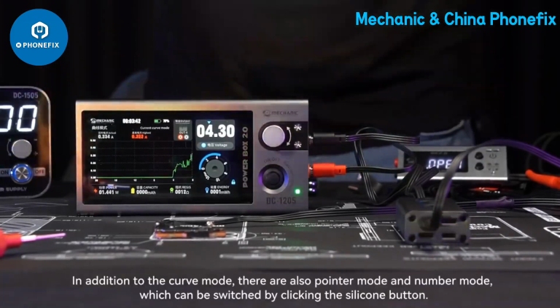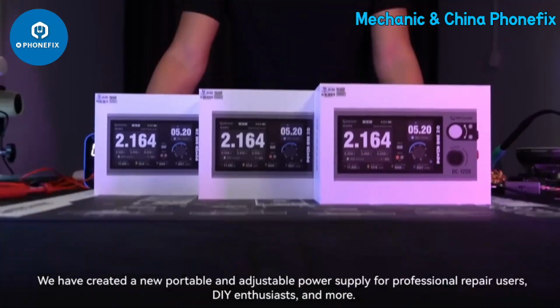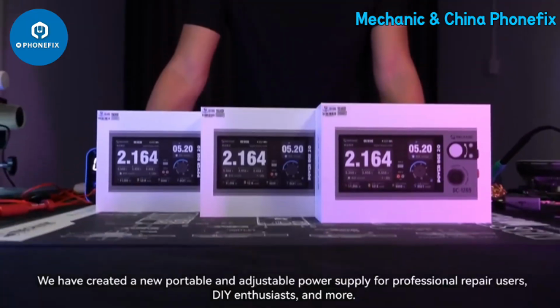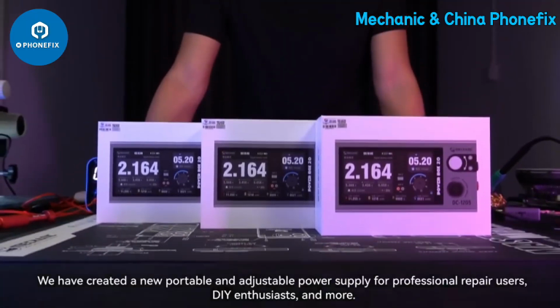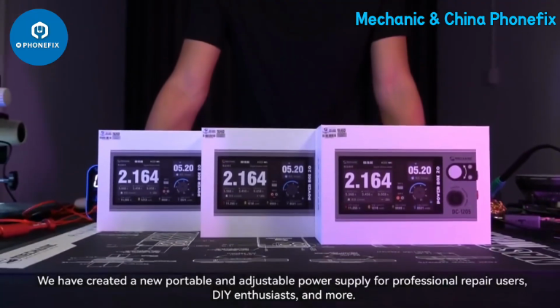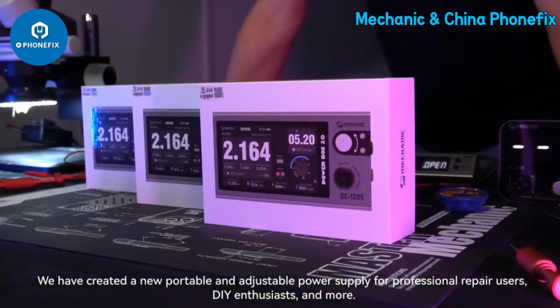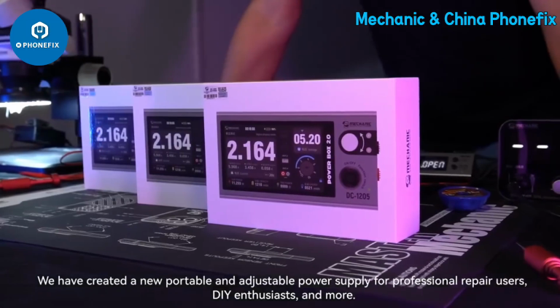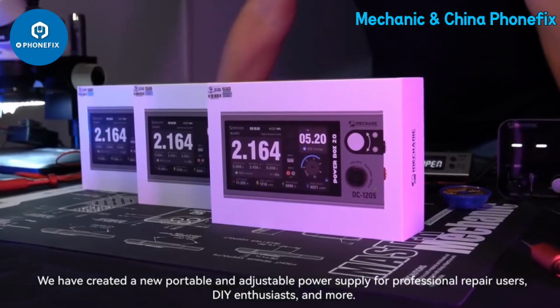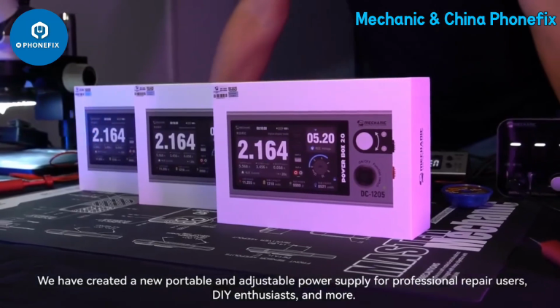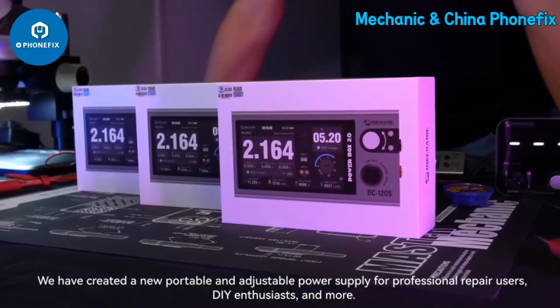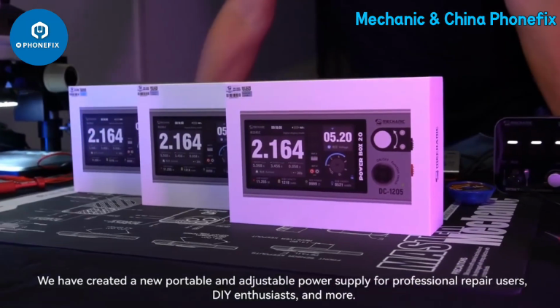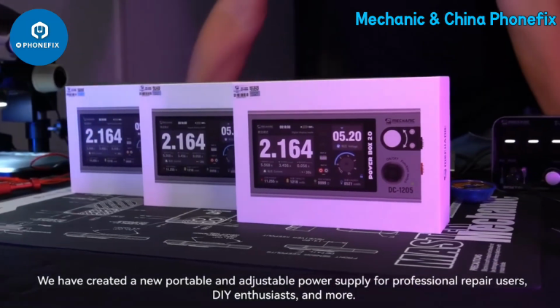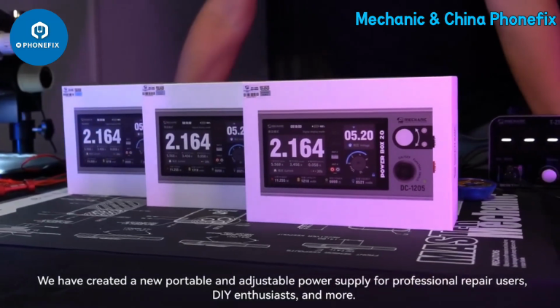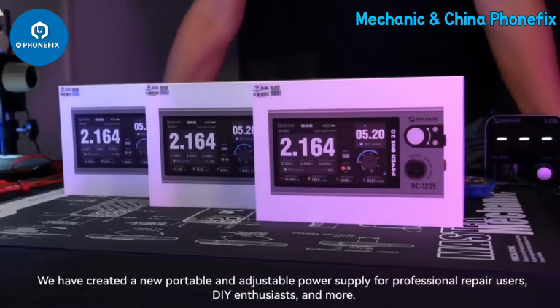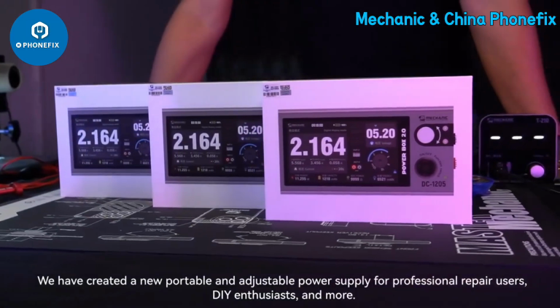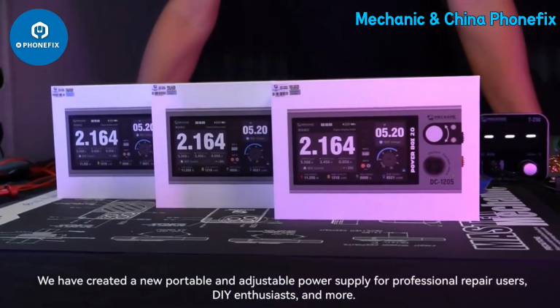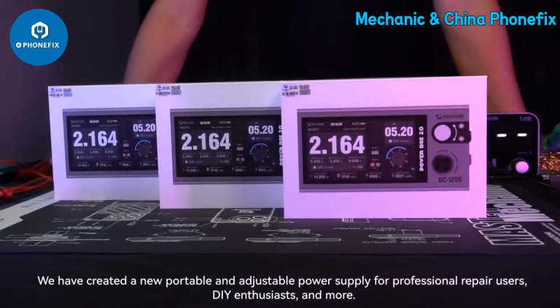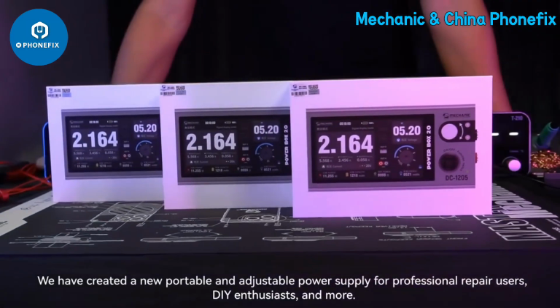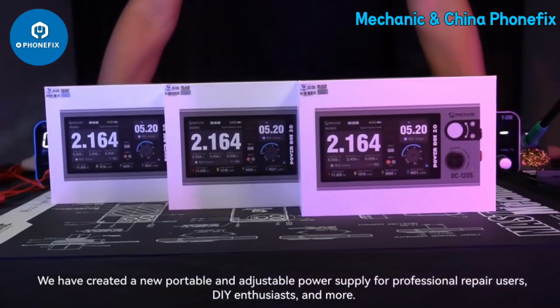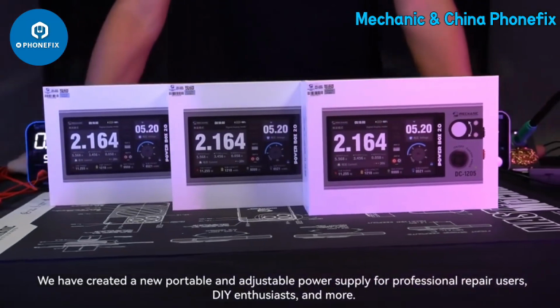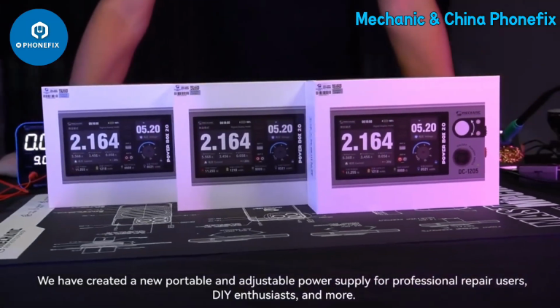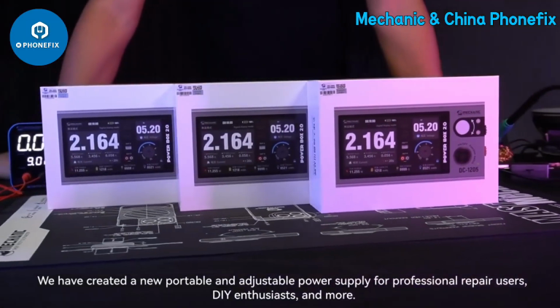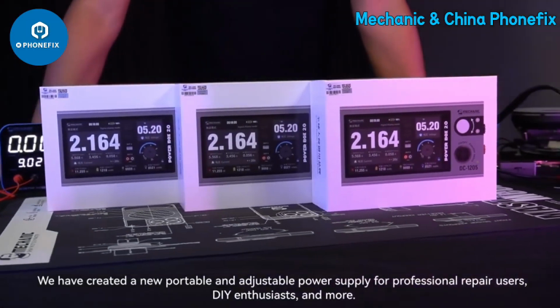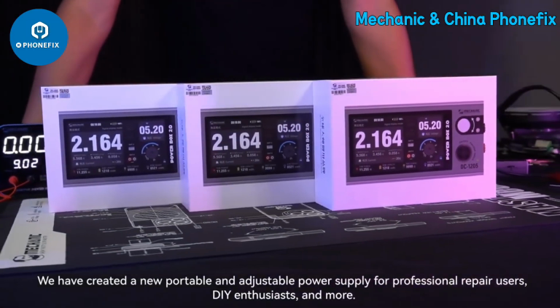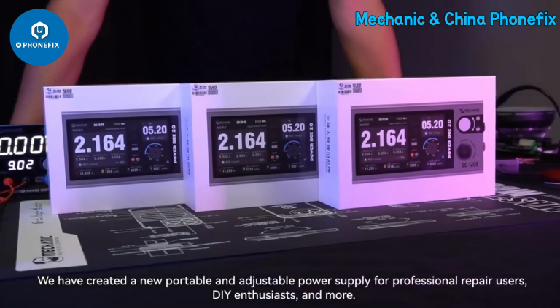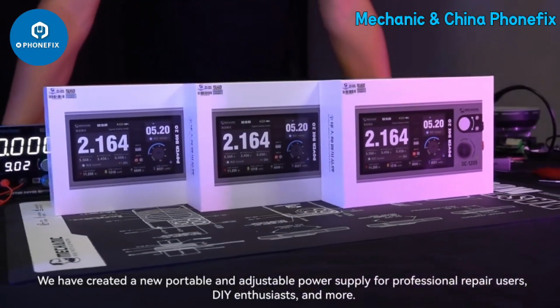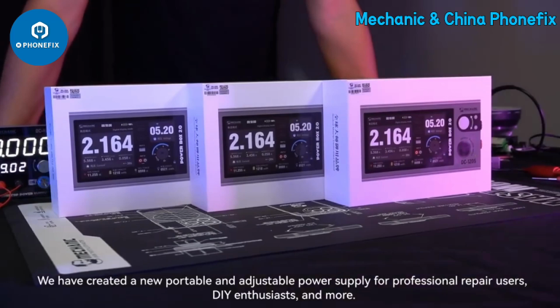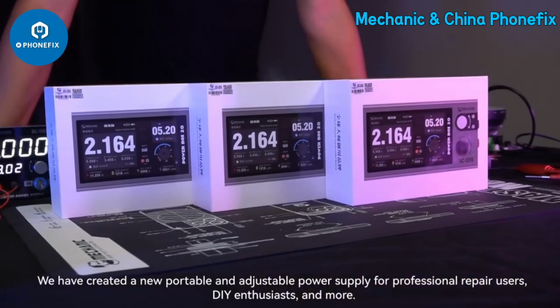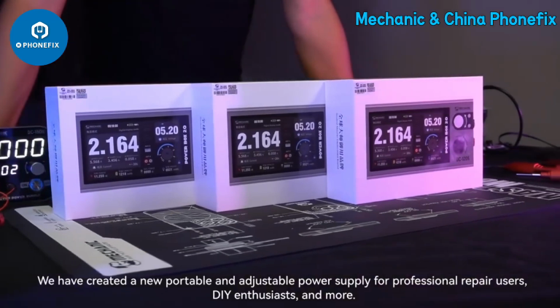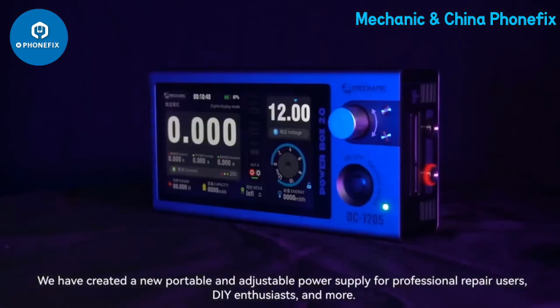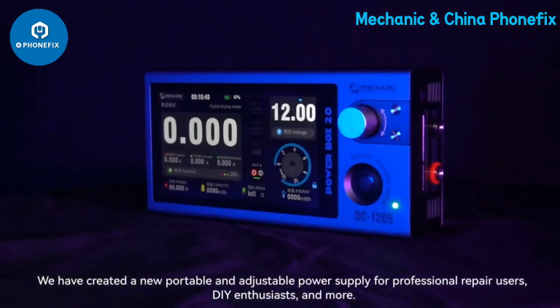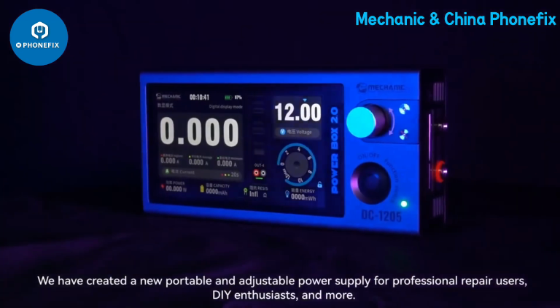We have created a new portable and adjustable power supply for professional repair users, DIY enthusiasts, and more.